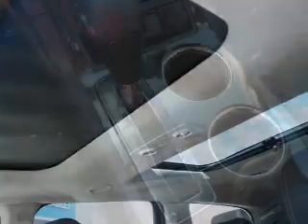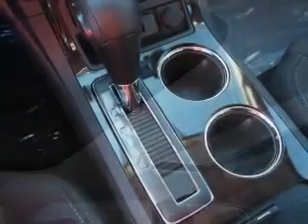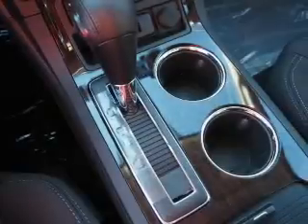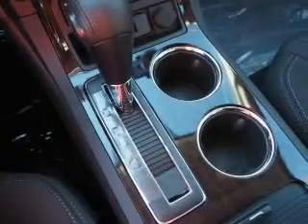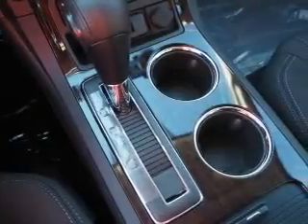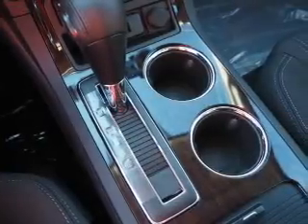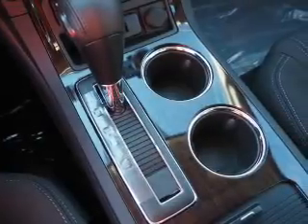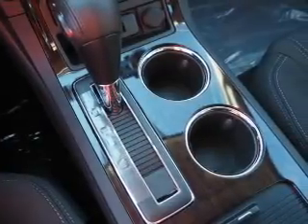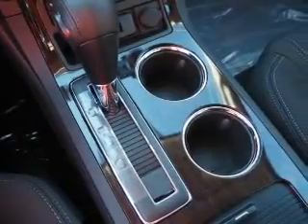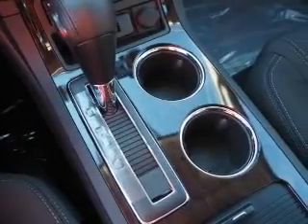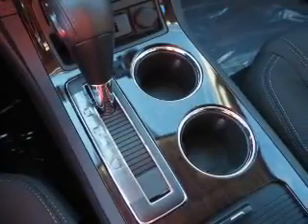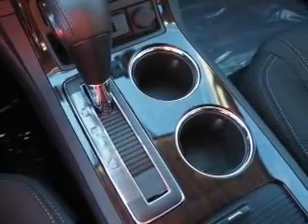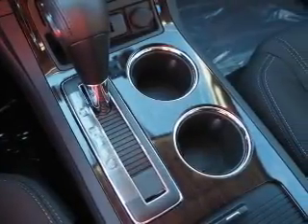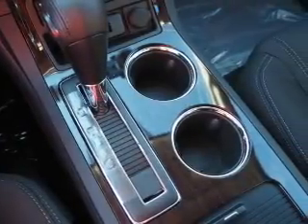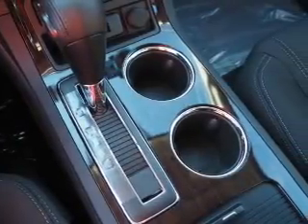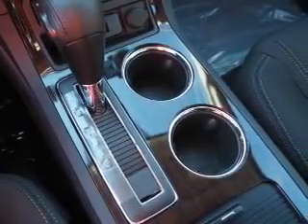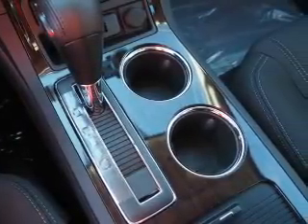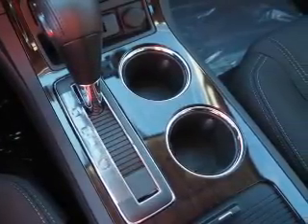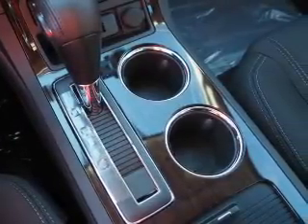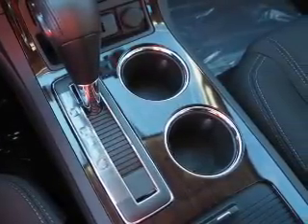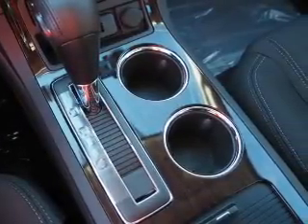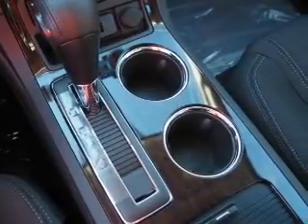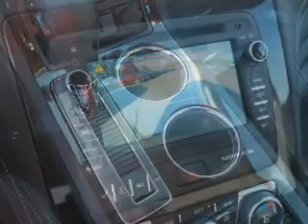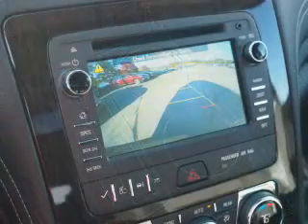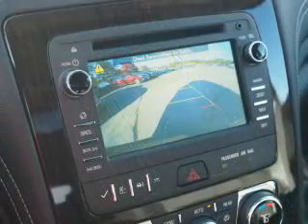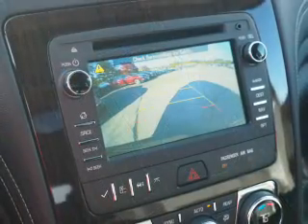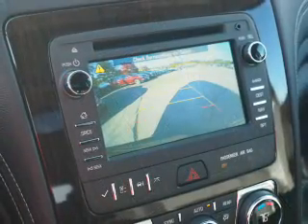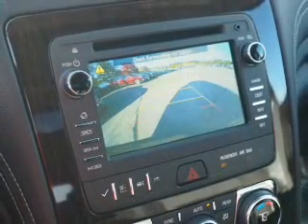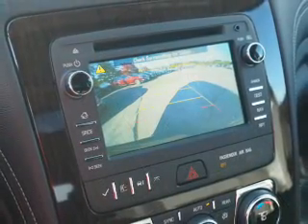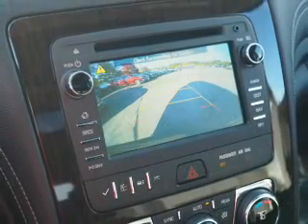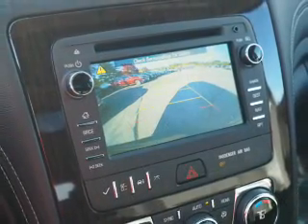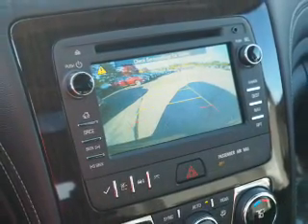Automatic climate control, a backup camera, great quality at a great price. Call or click to contact us today.